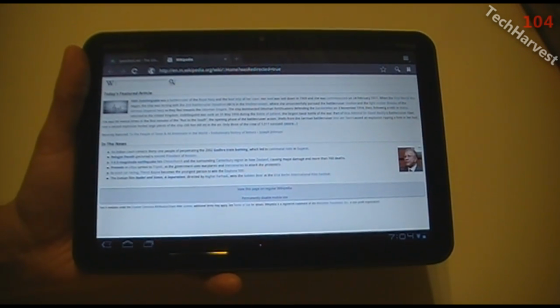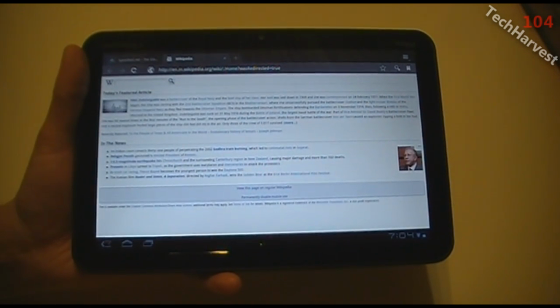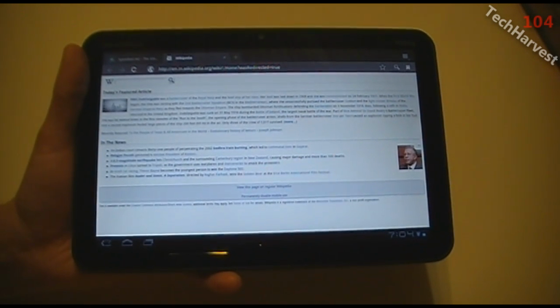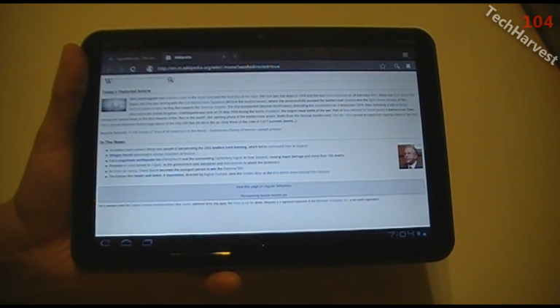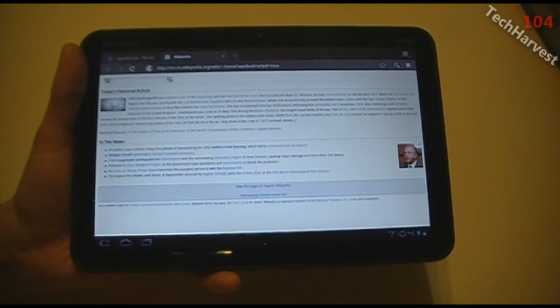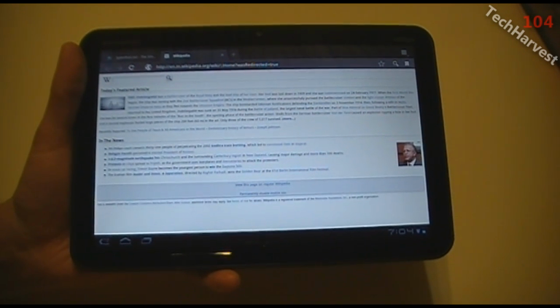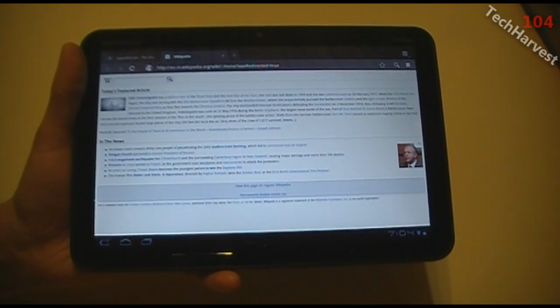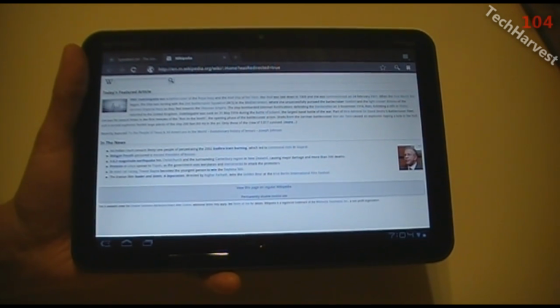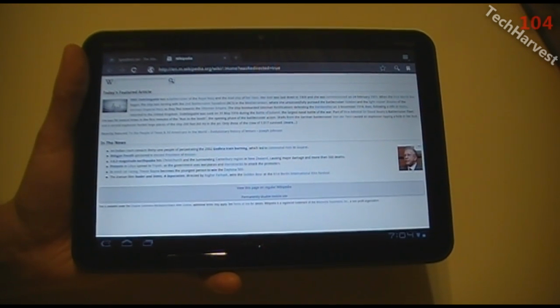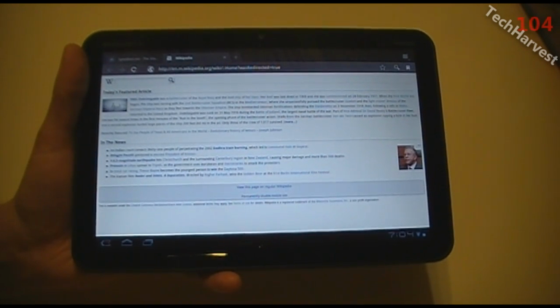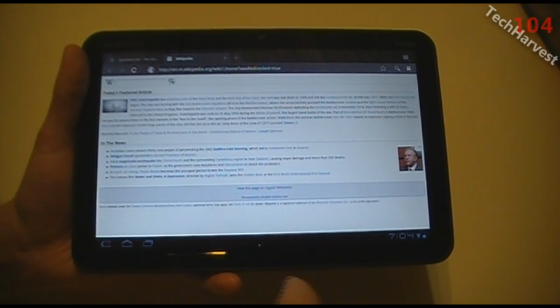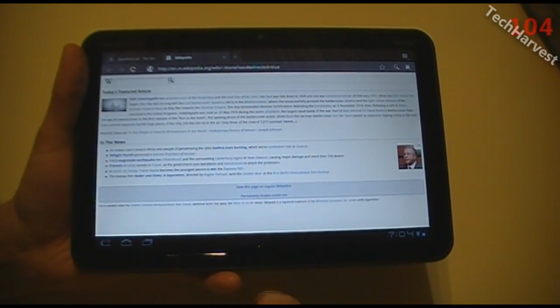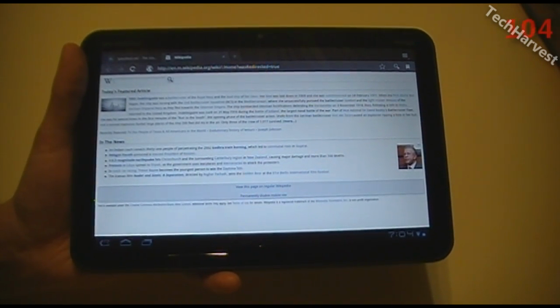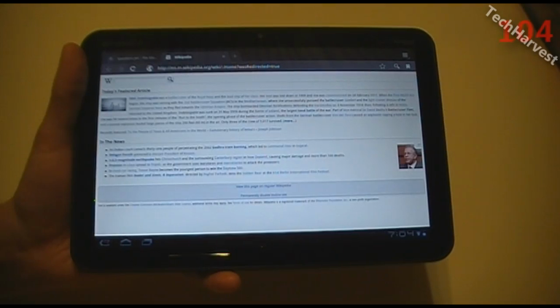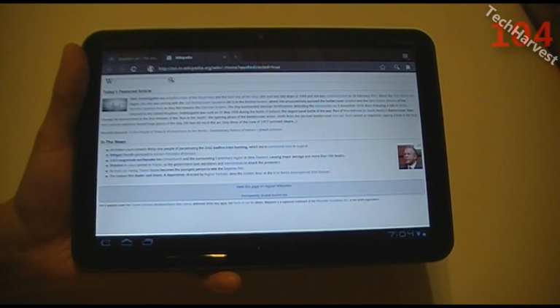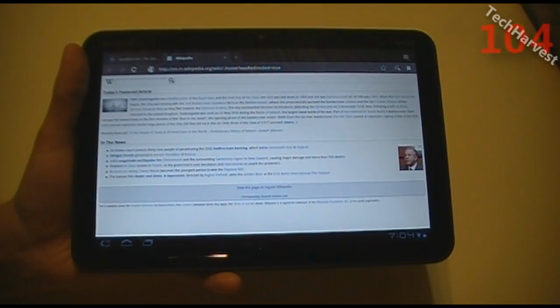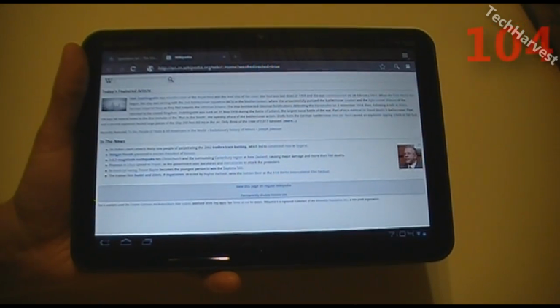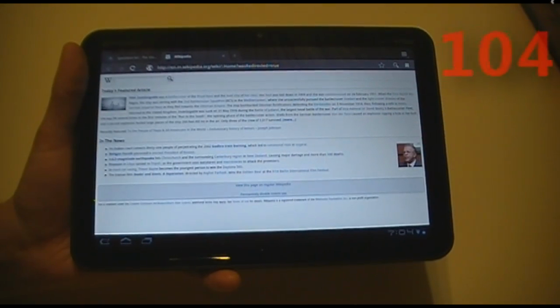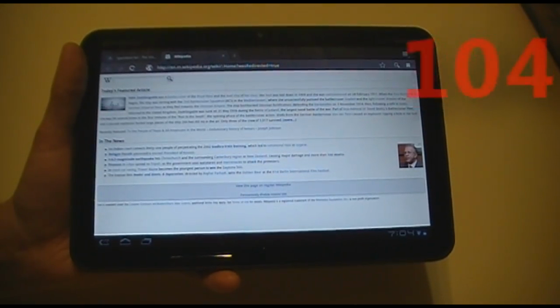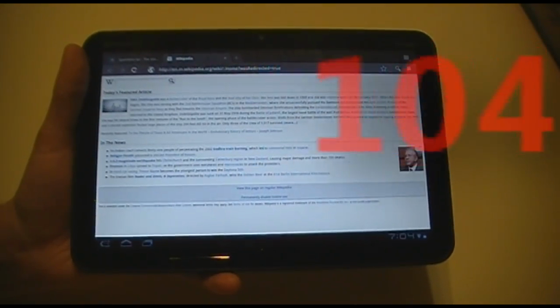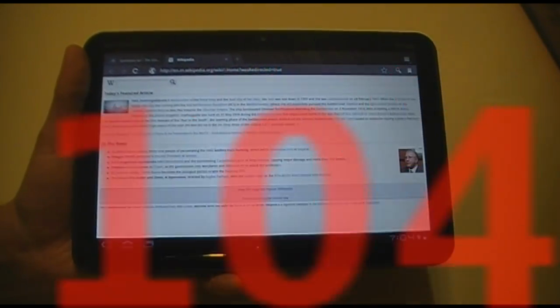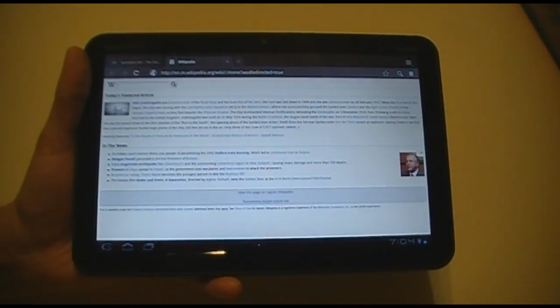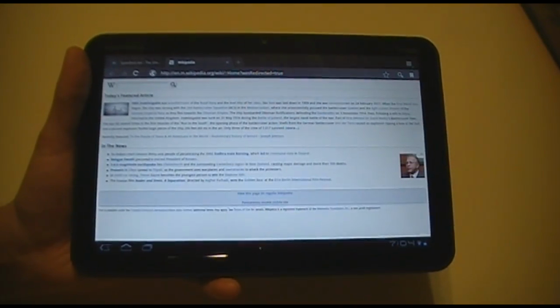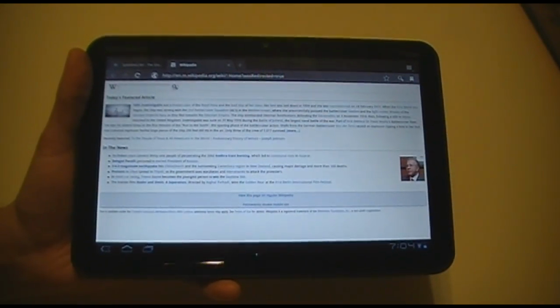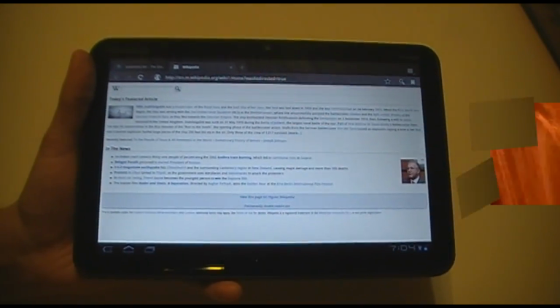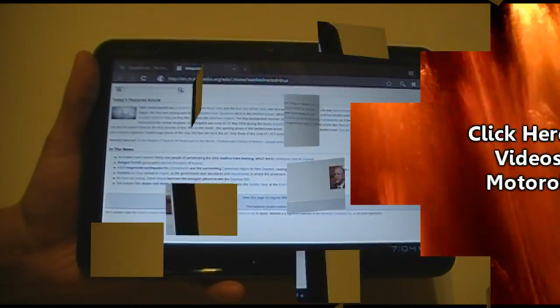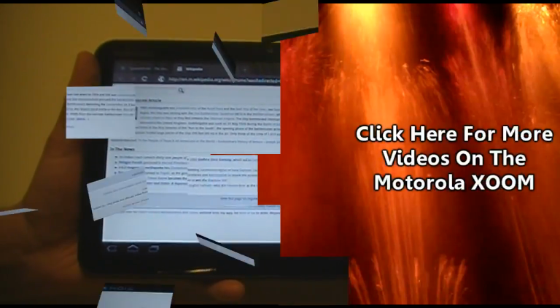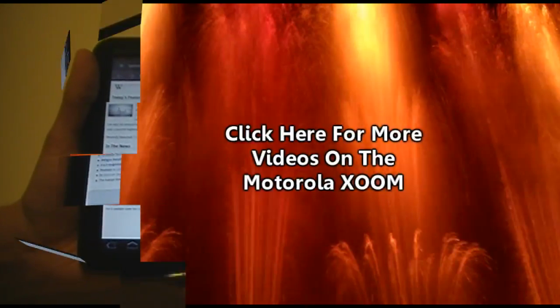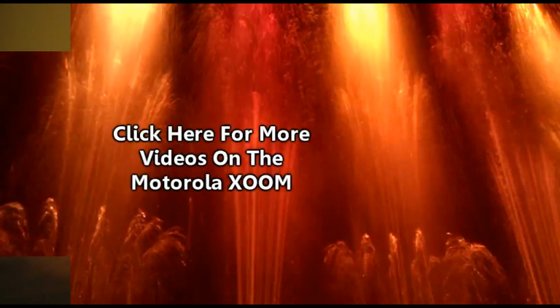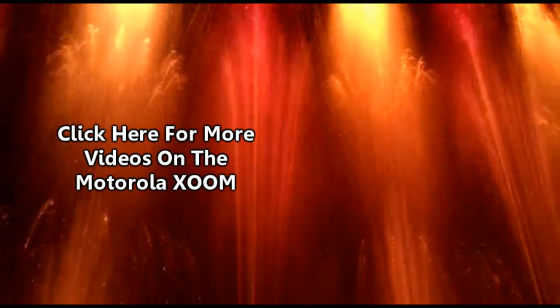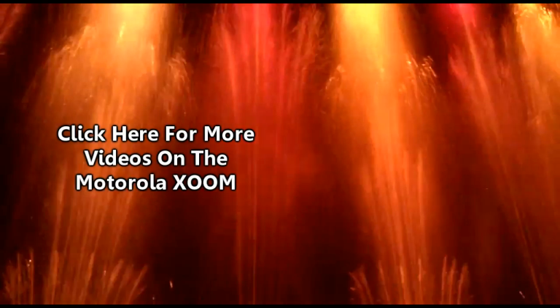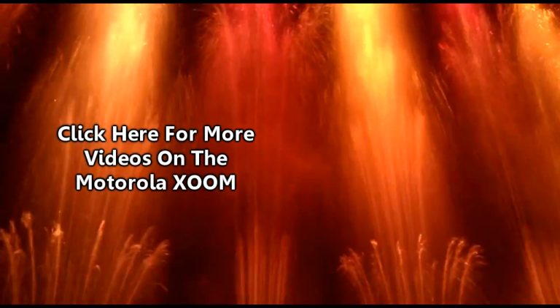Stay tuned for more videos on the Motorola Xoom tablet. I'll see you next time. Bye.